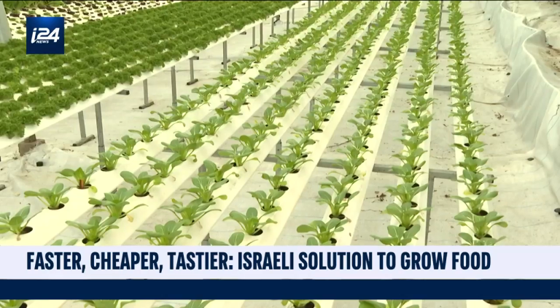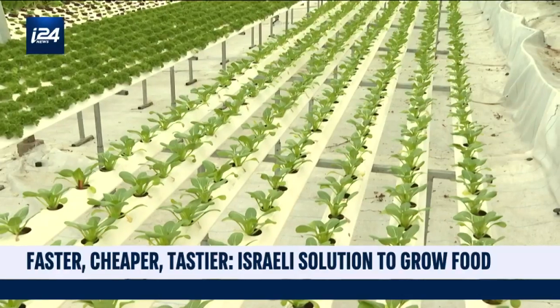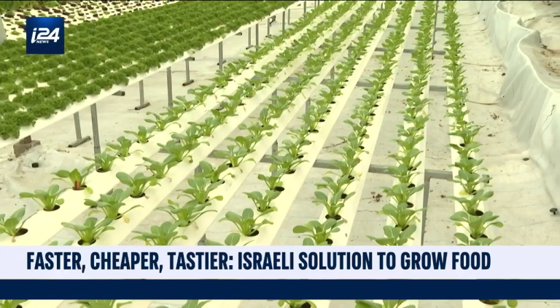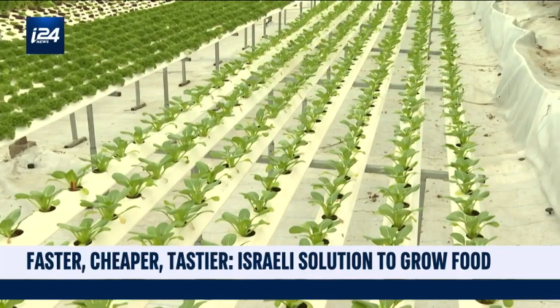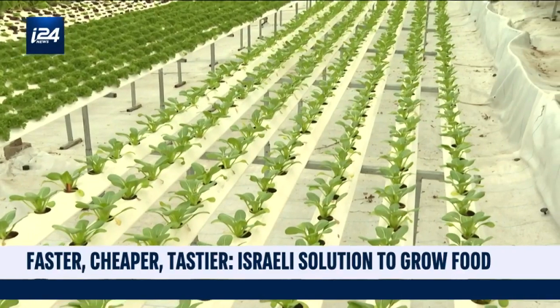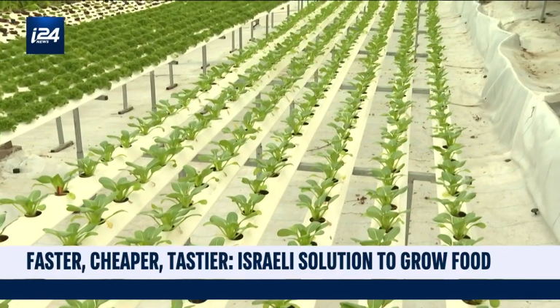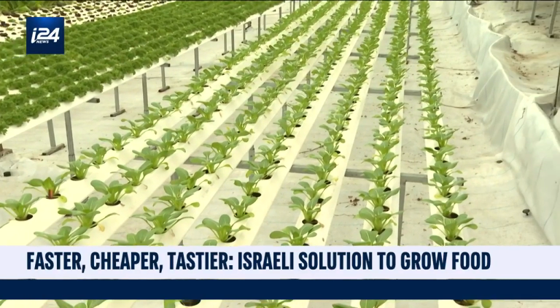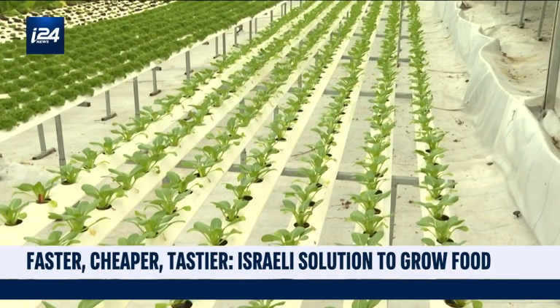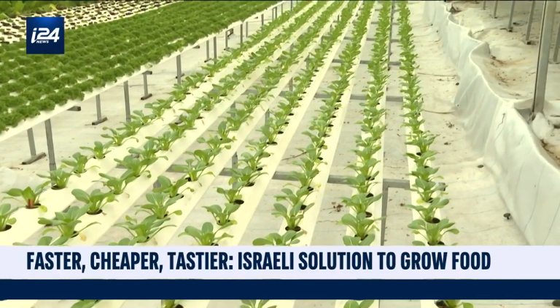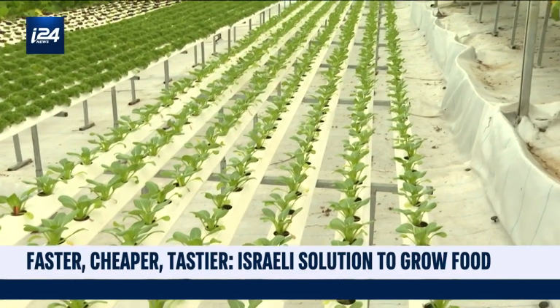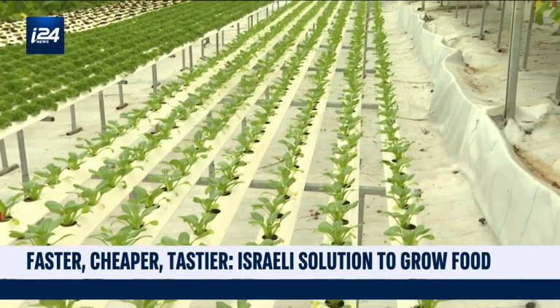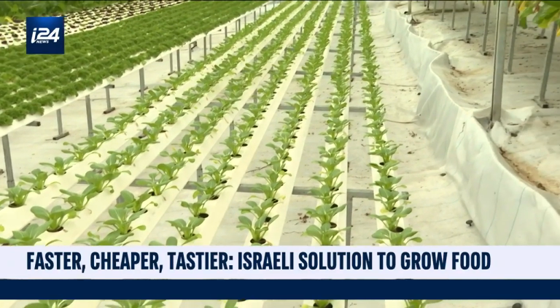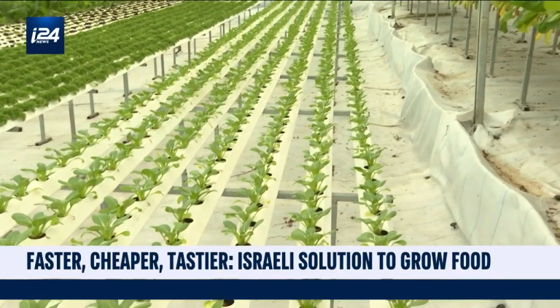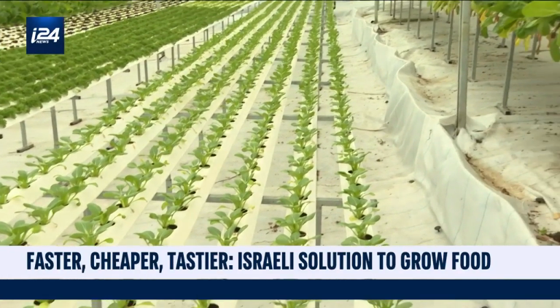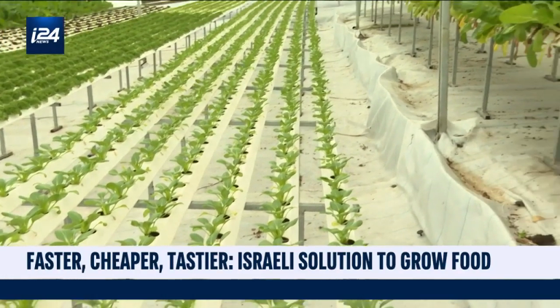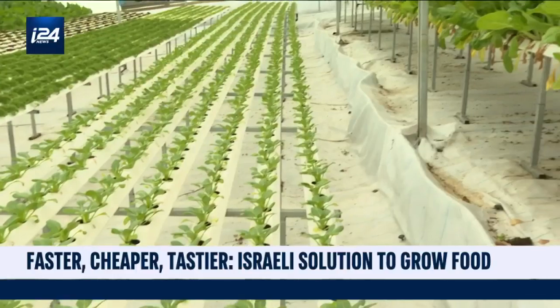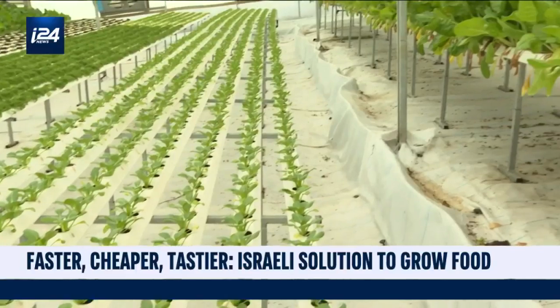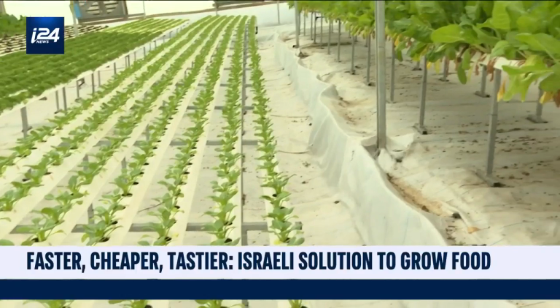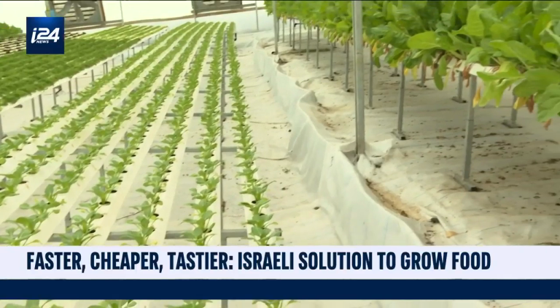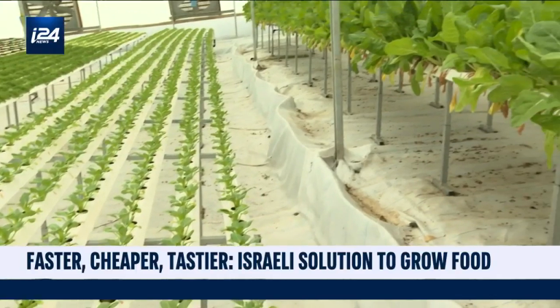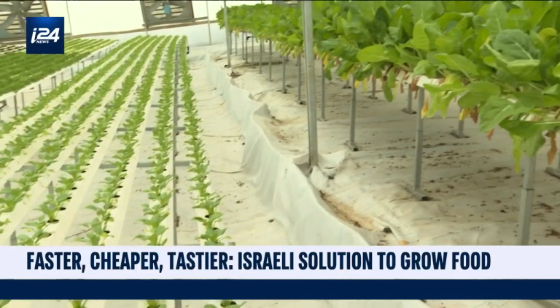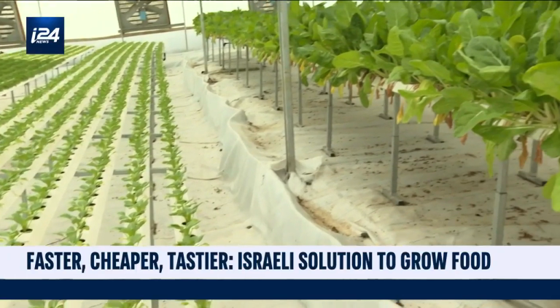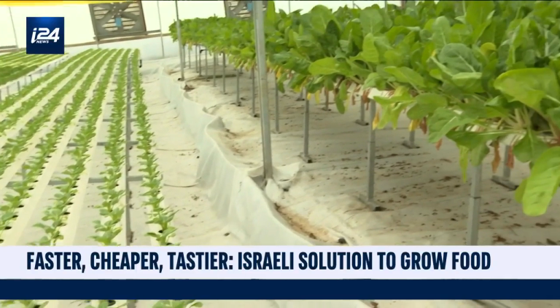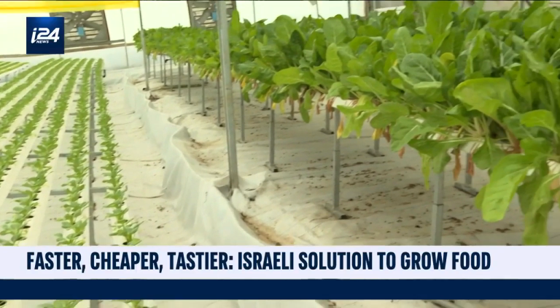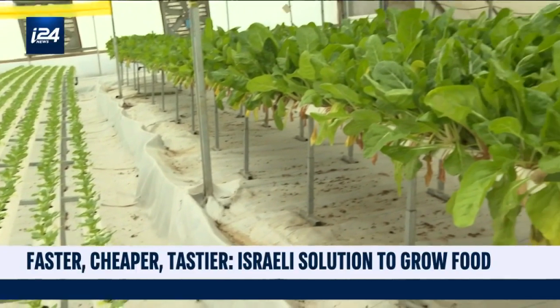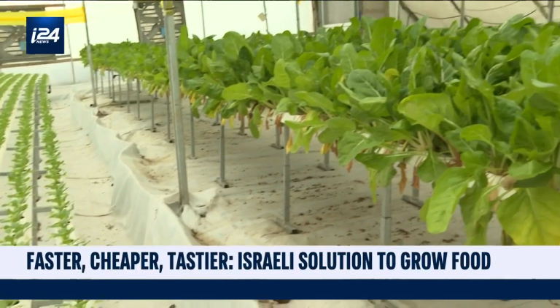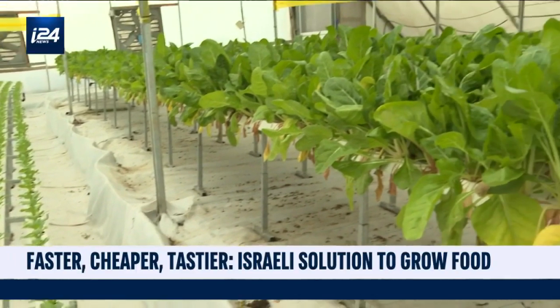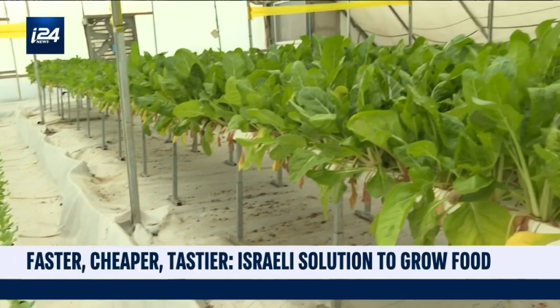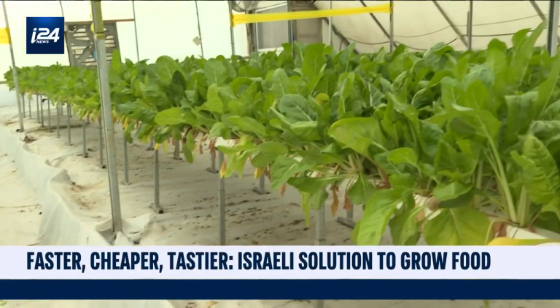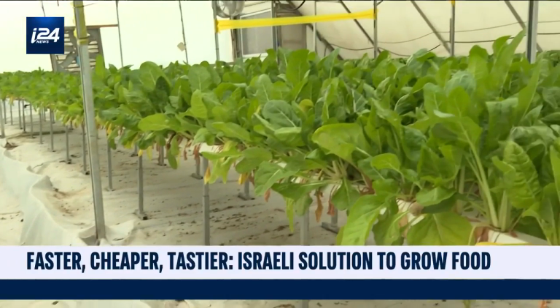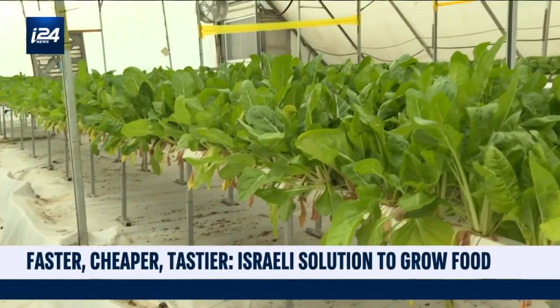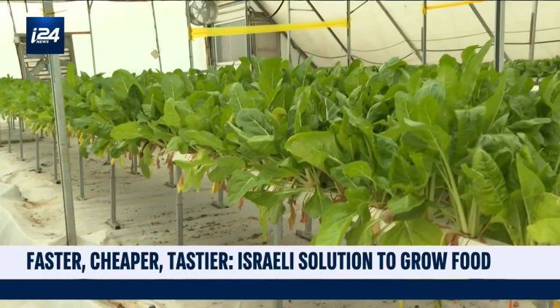Growing plants, growing partnerships for a better future — from the ground, or rather above the ground, up.